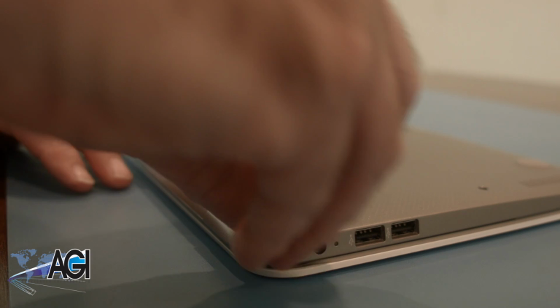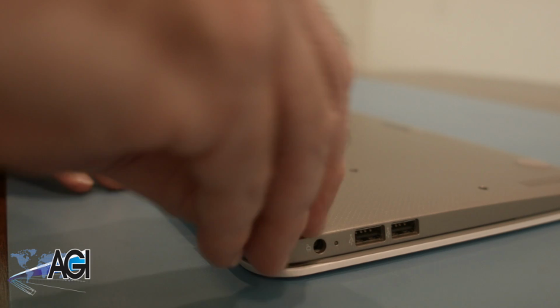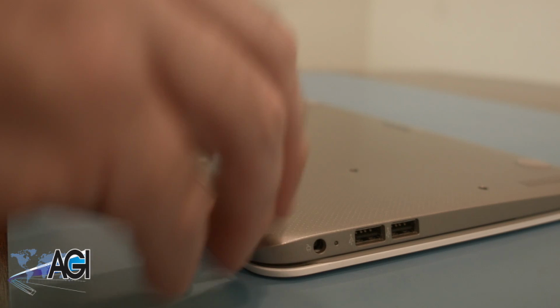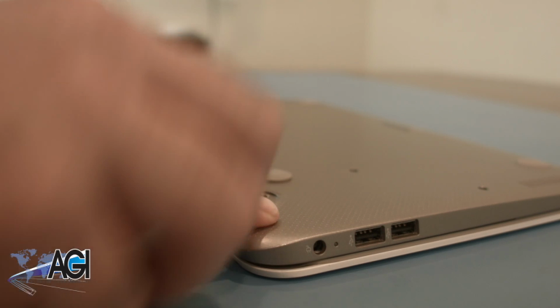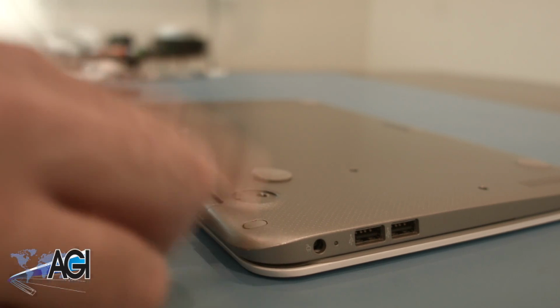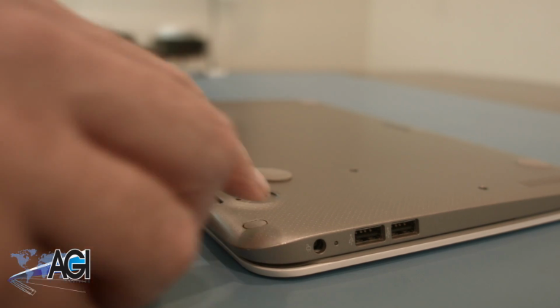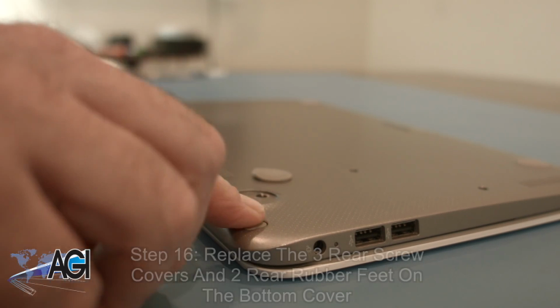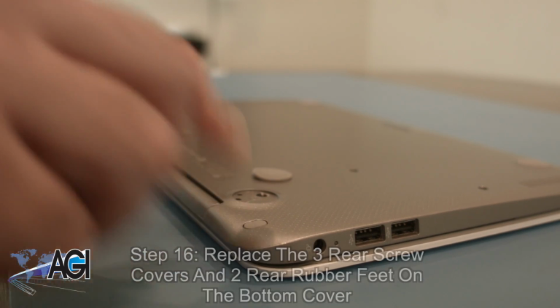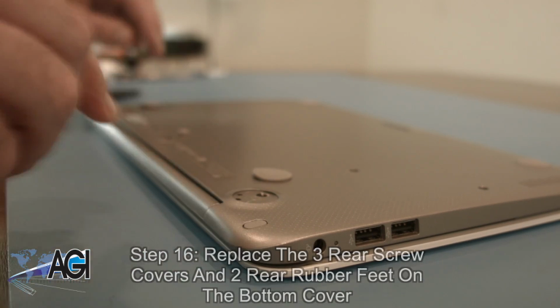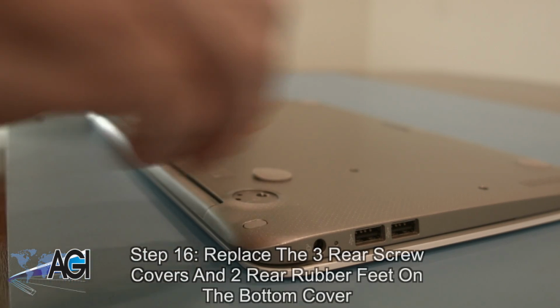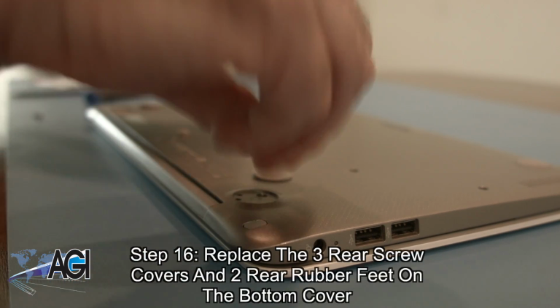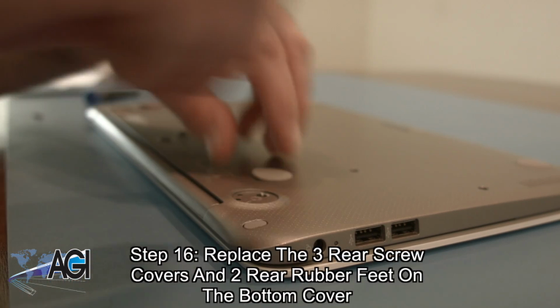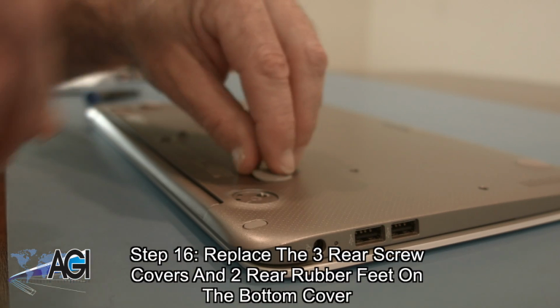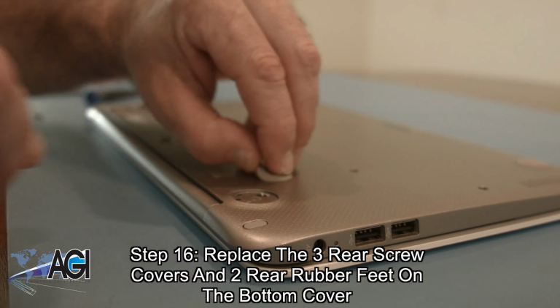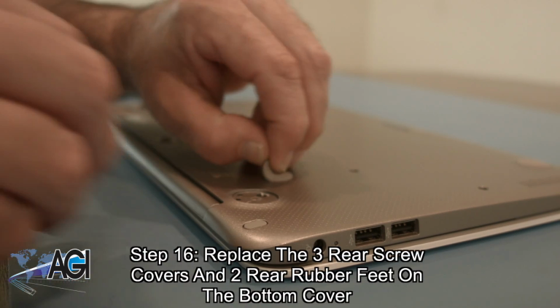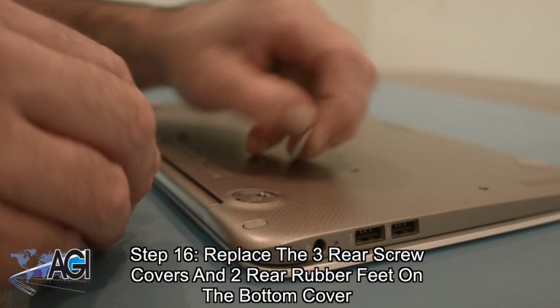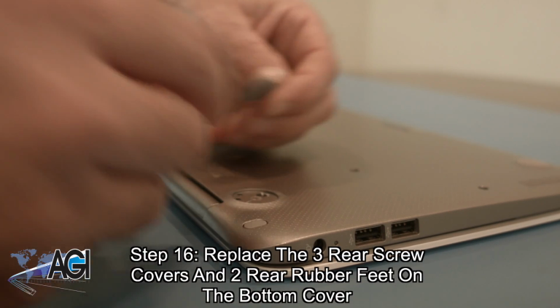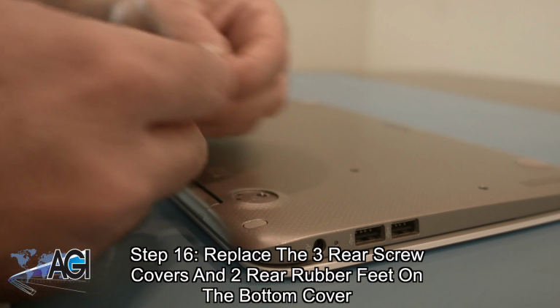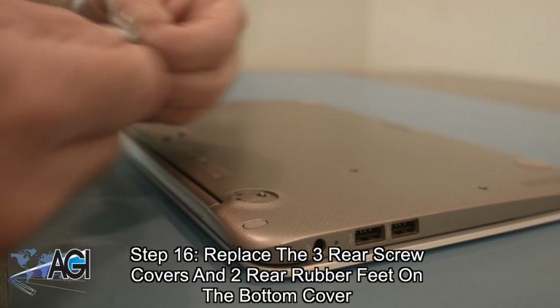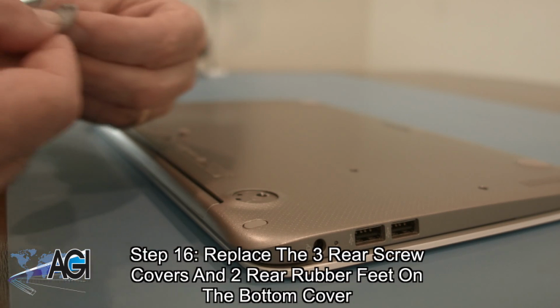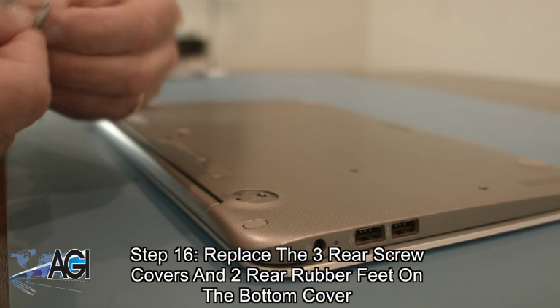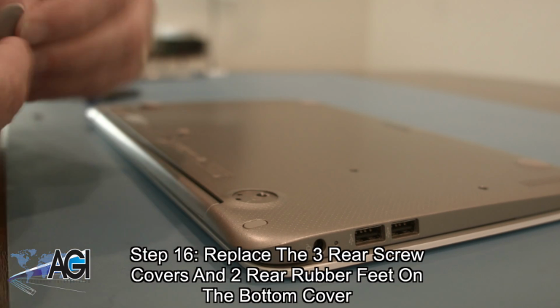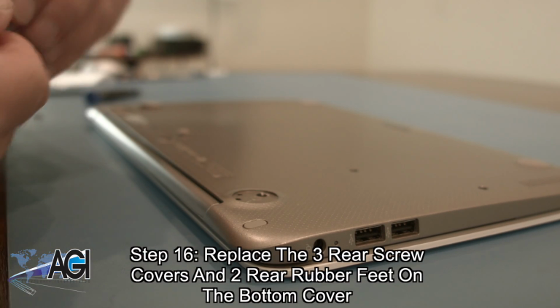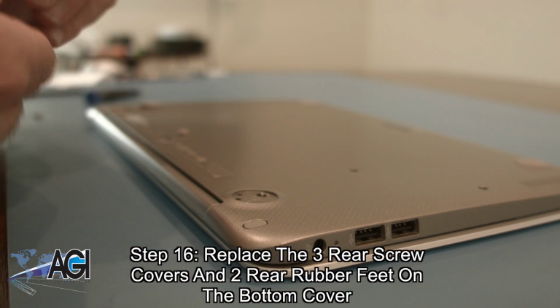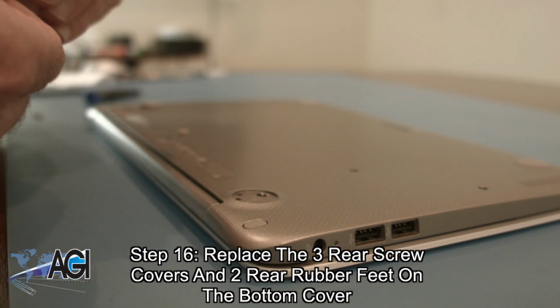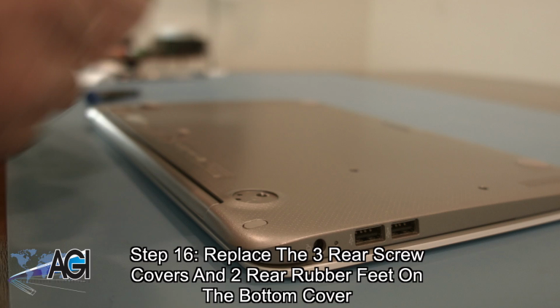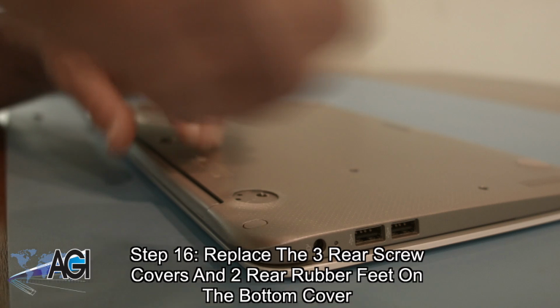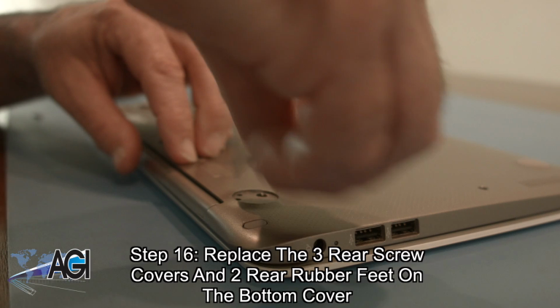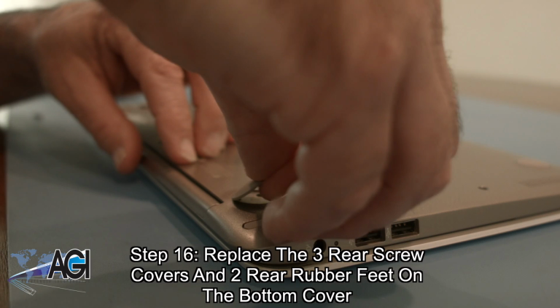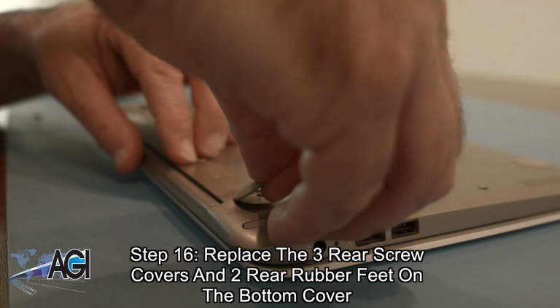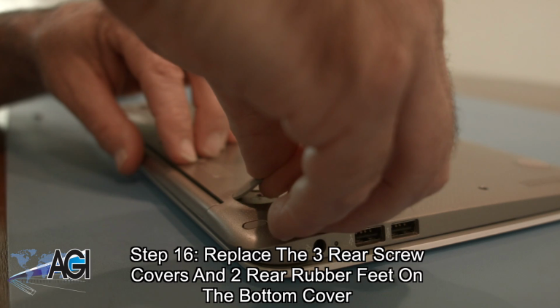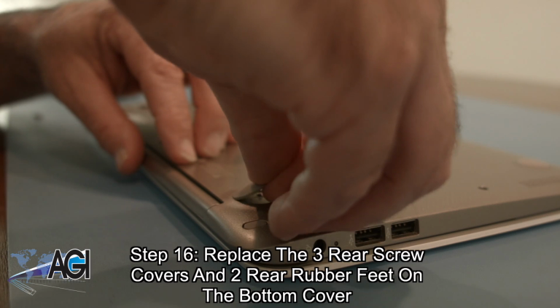The final step will be to replace the three rear screw covers and the two rear rubber feet on the bottom cover.